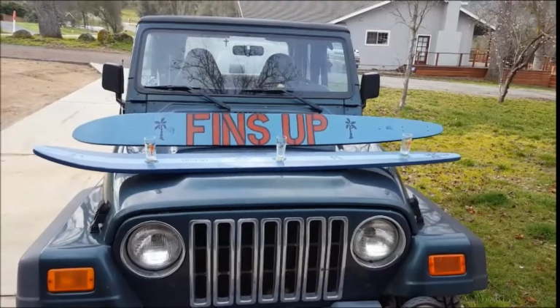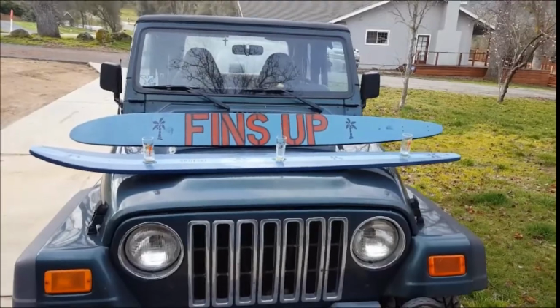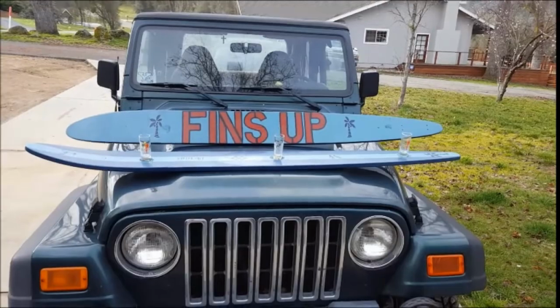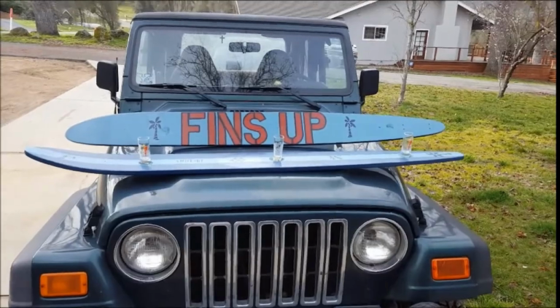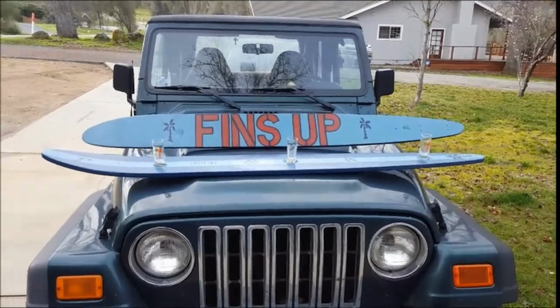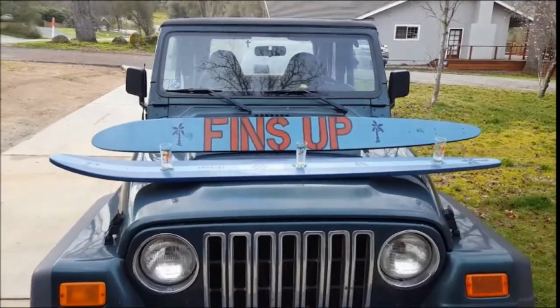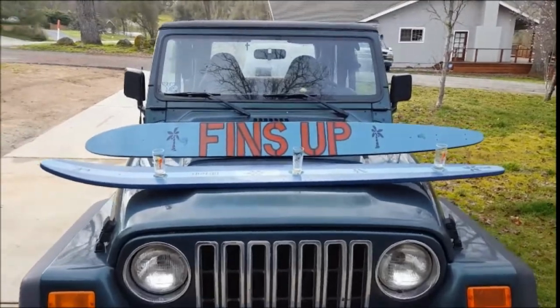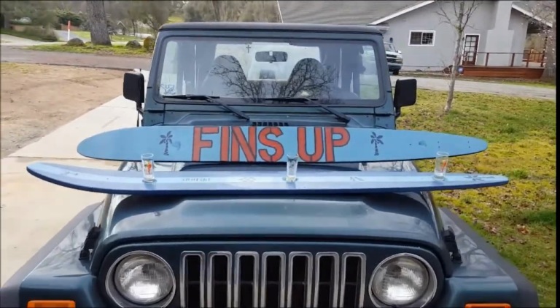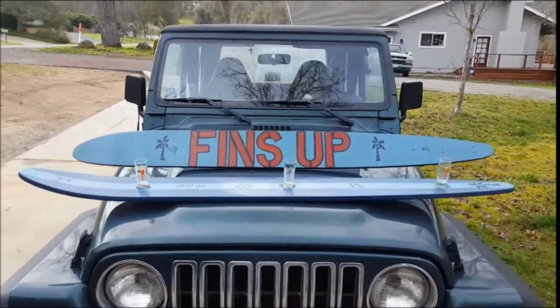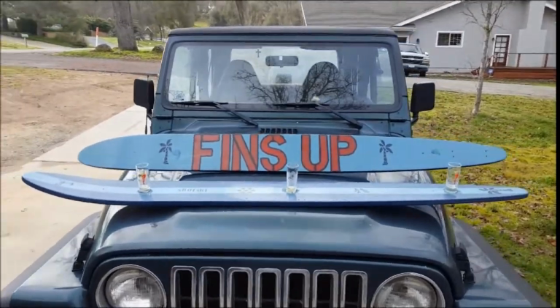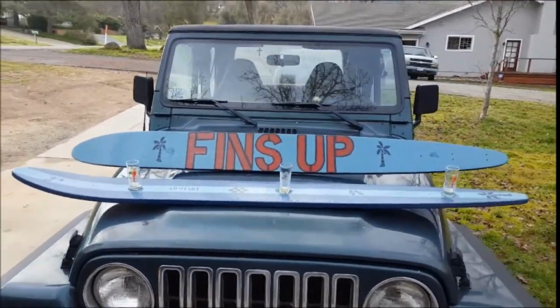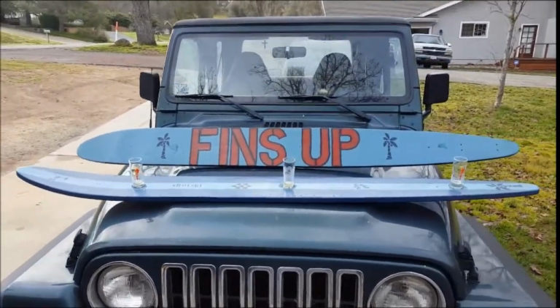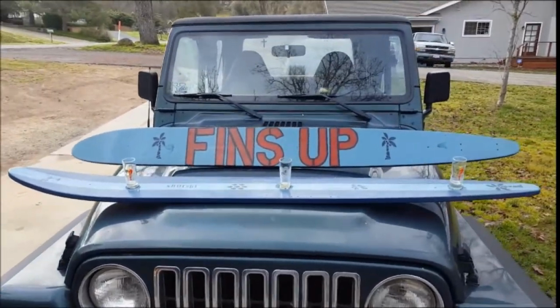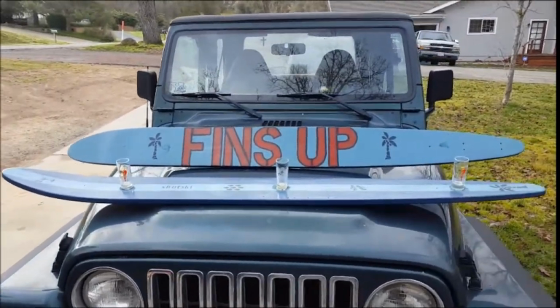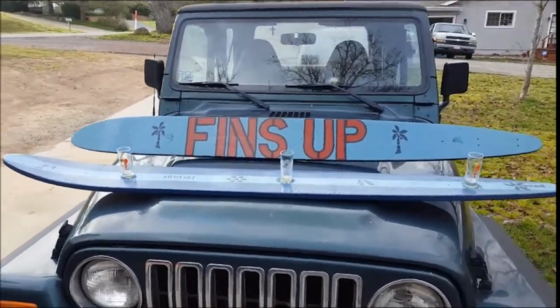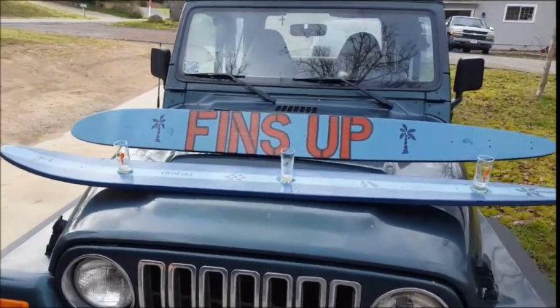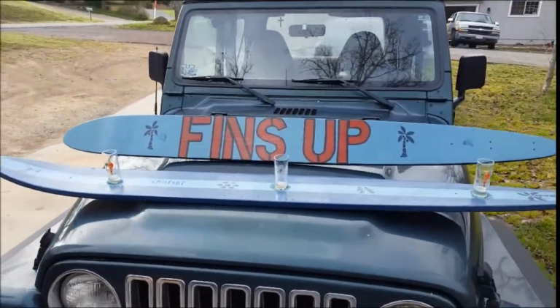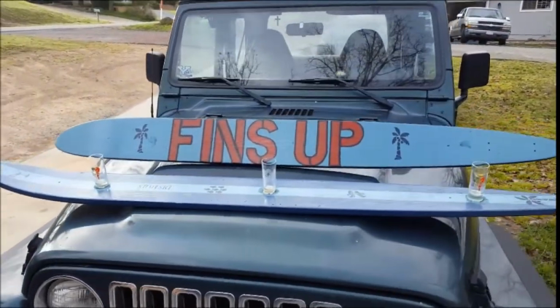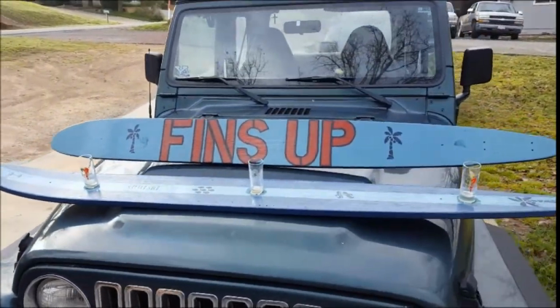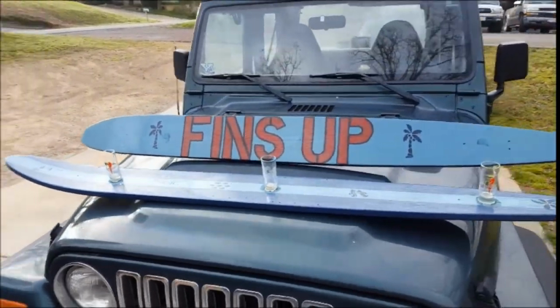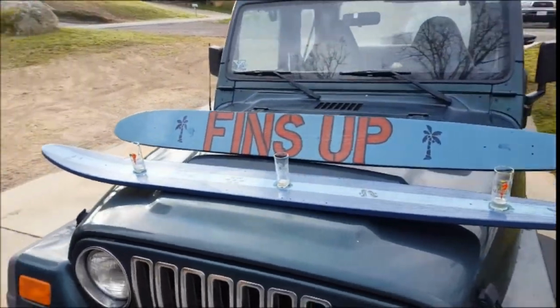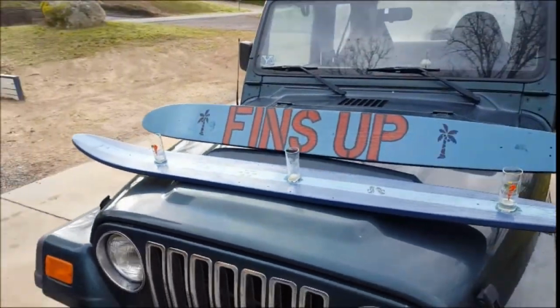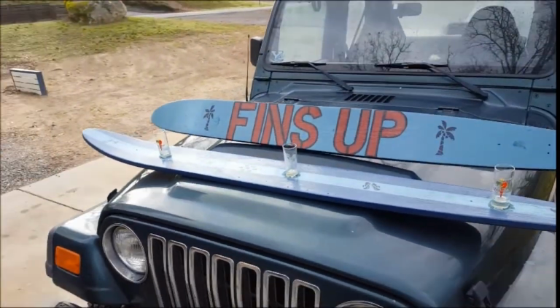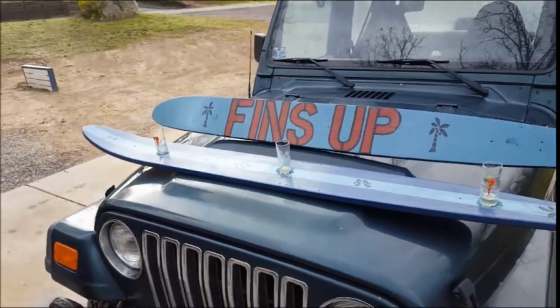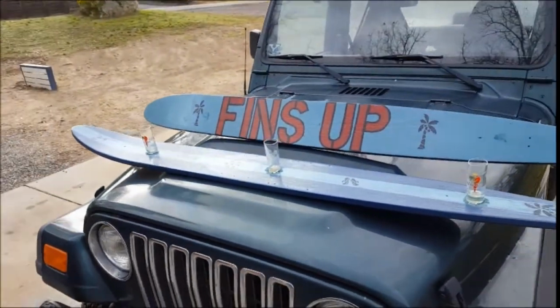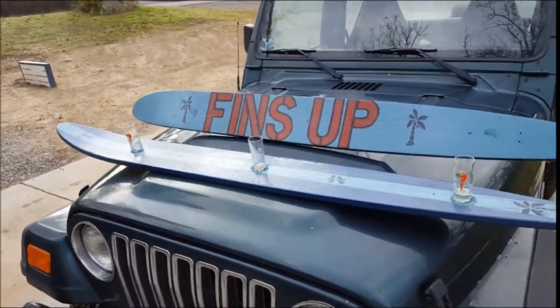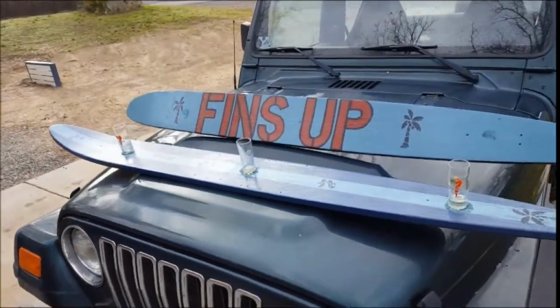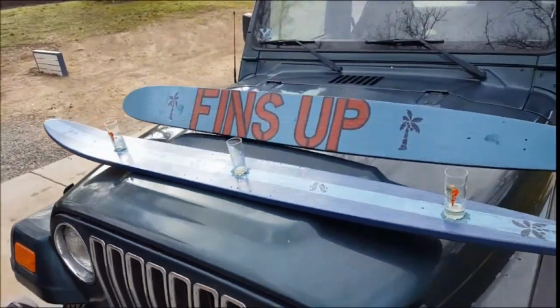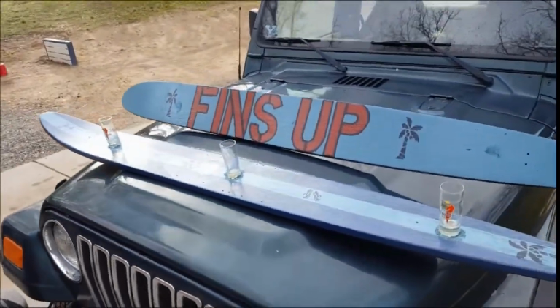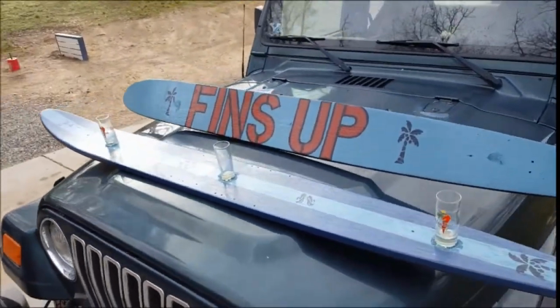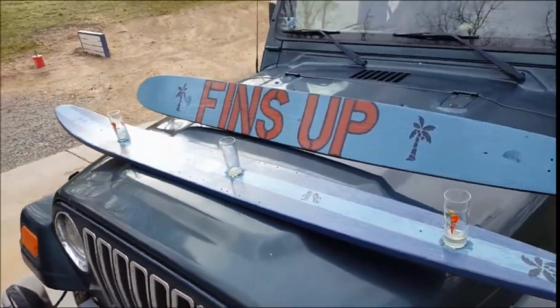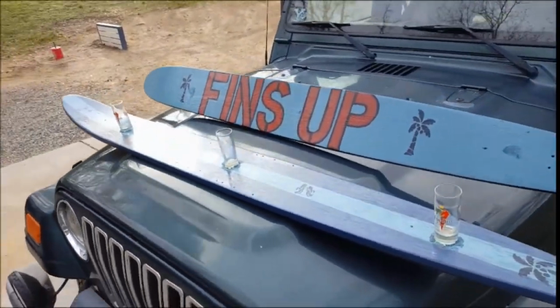Here's the finished product — my Fins Up shot skis.